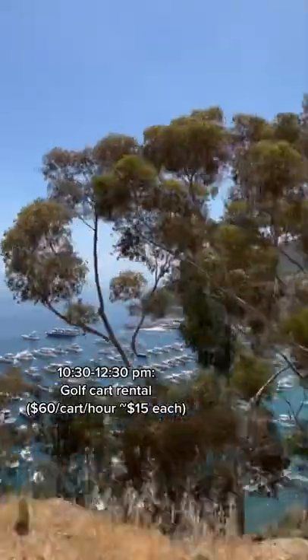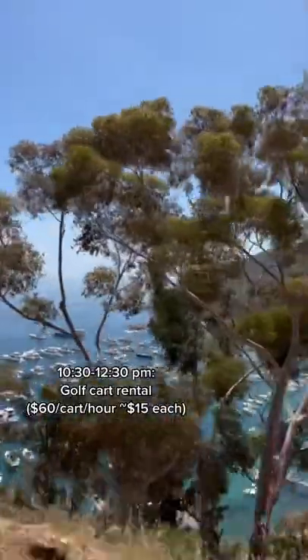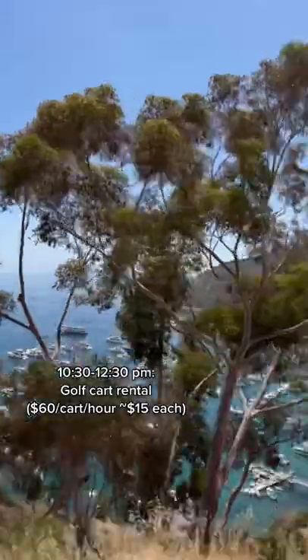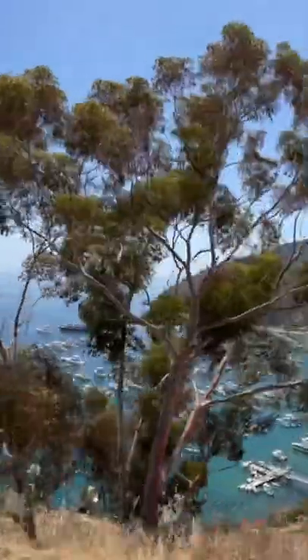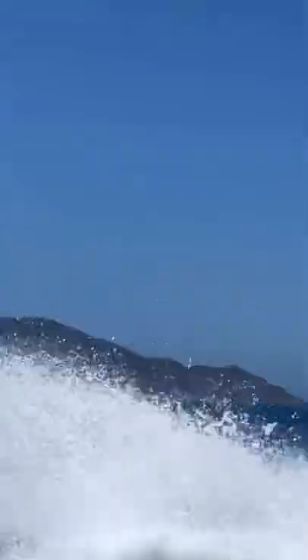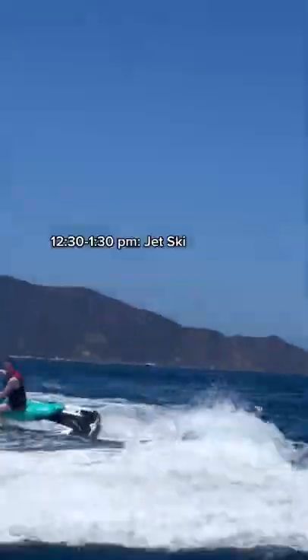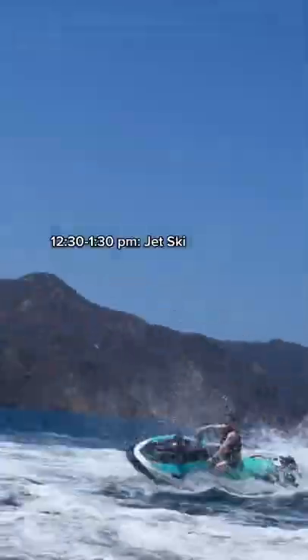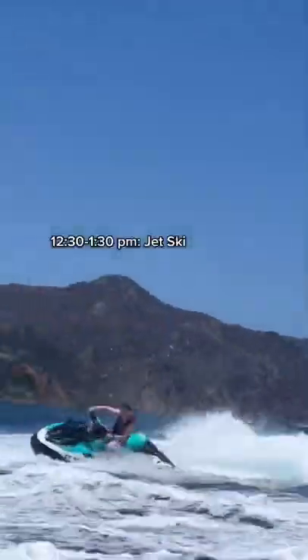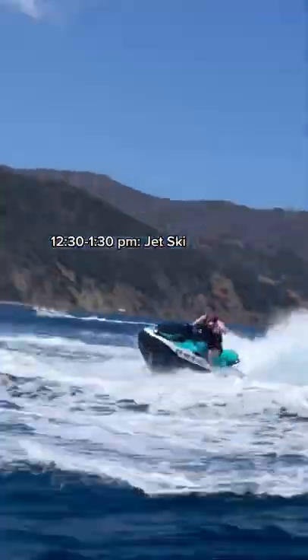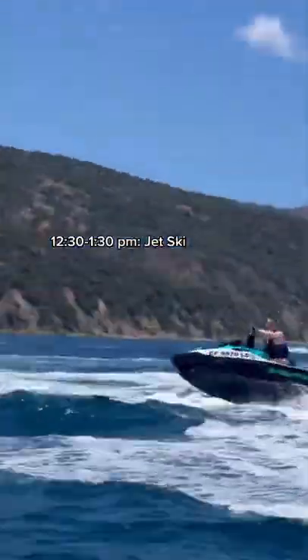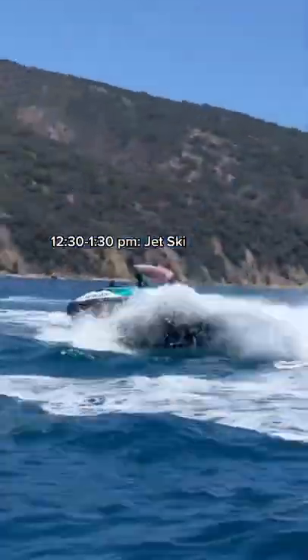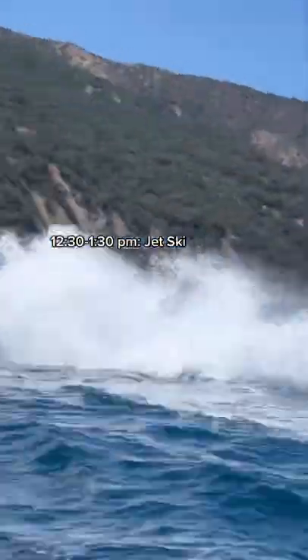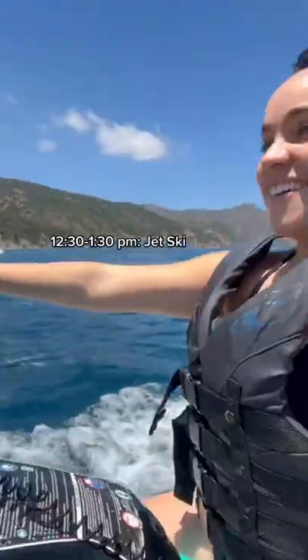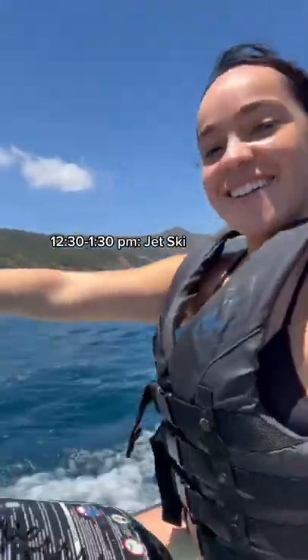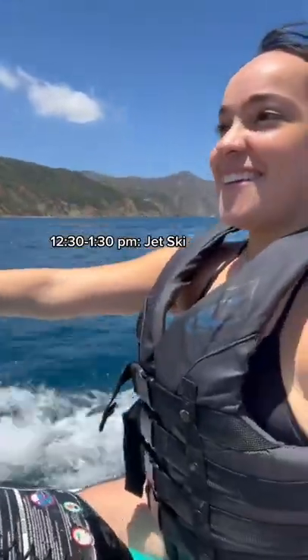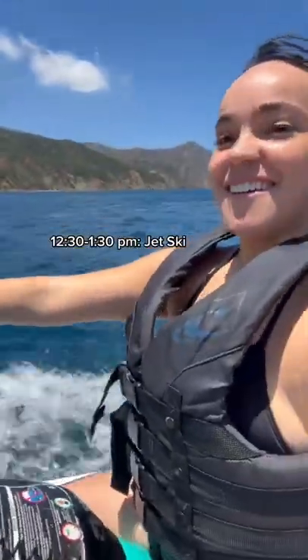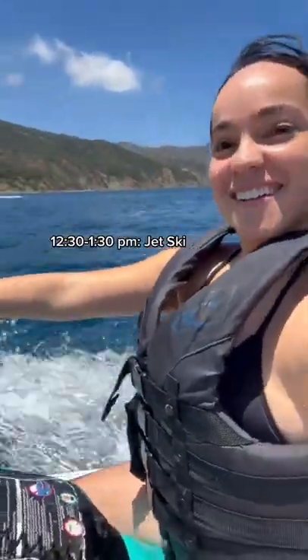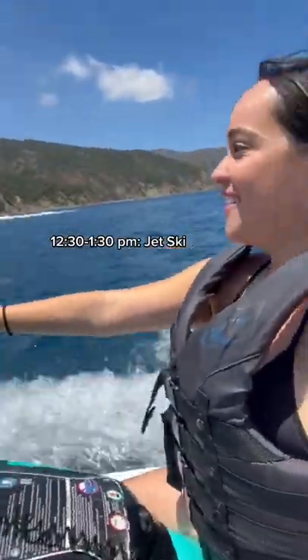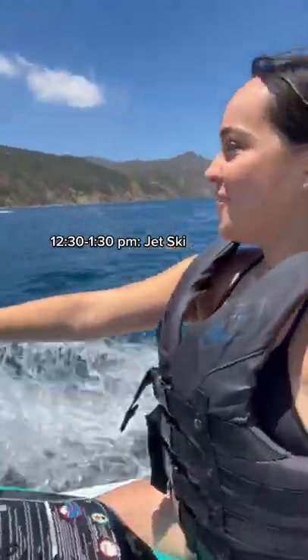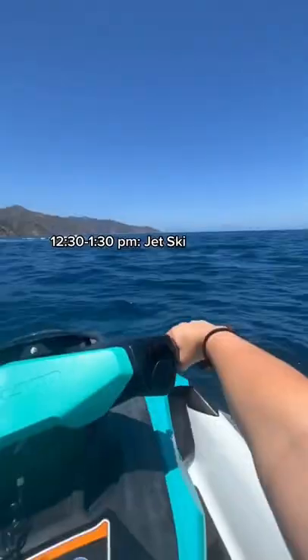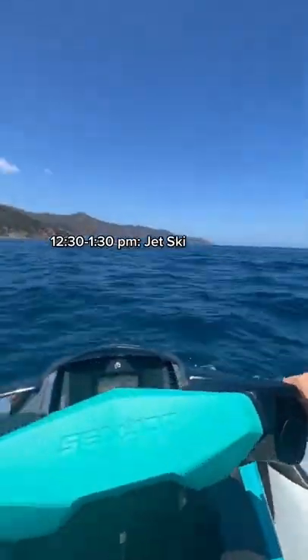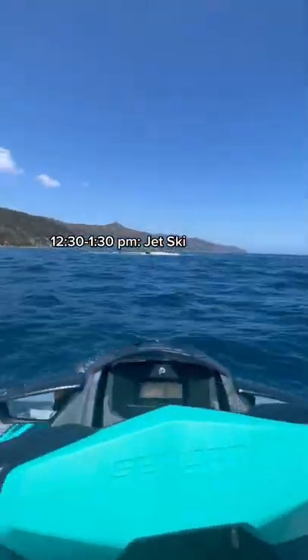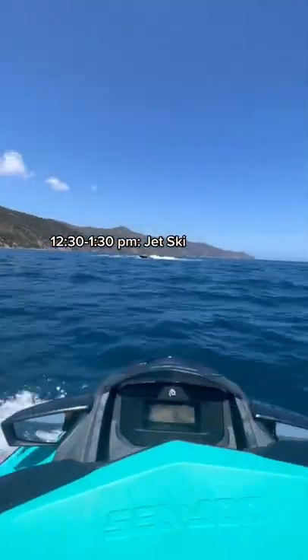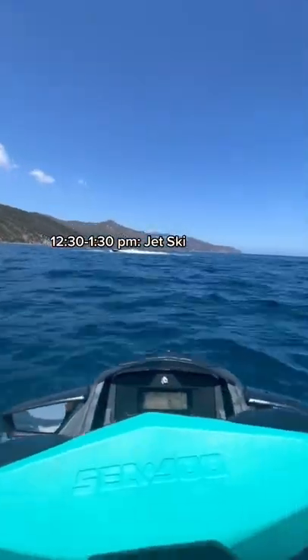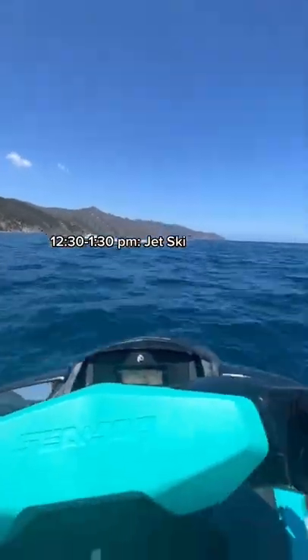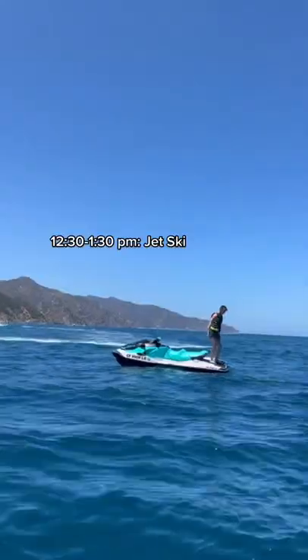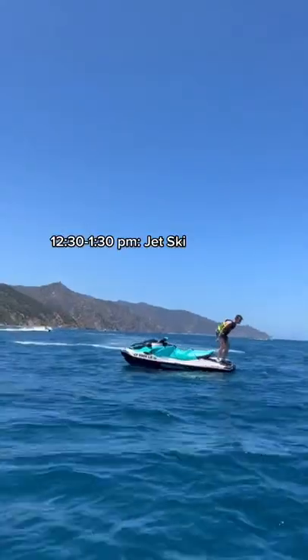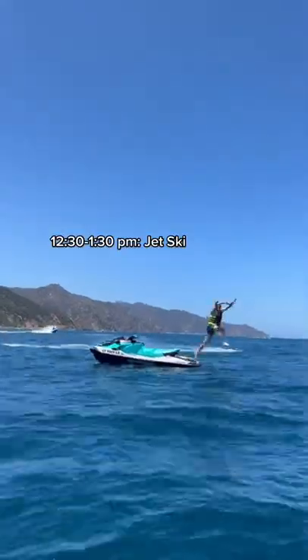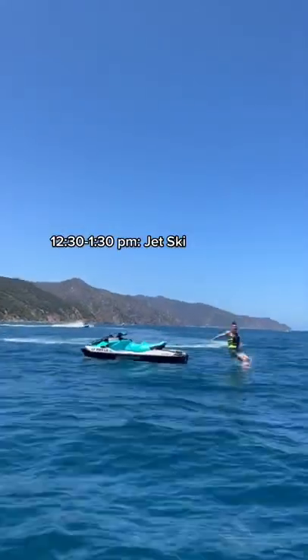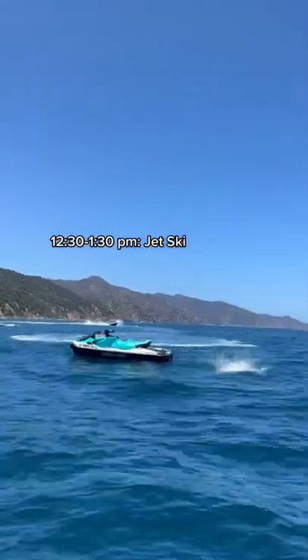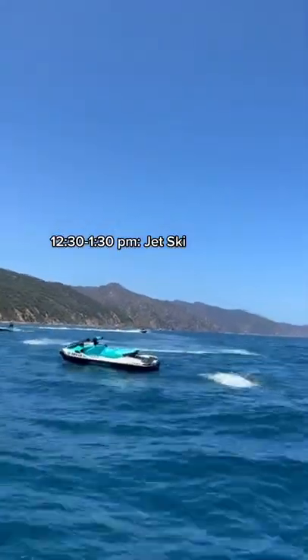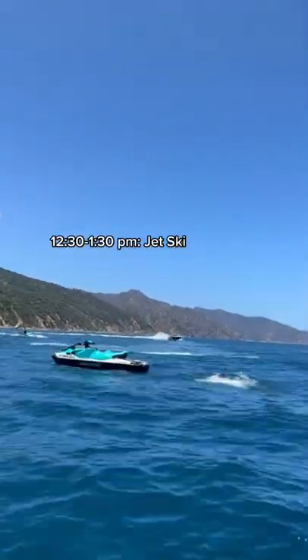Then rent a golf cart before you take a jet ski out for $120 per person. This was the most expensive part but was definitely the most fun.